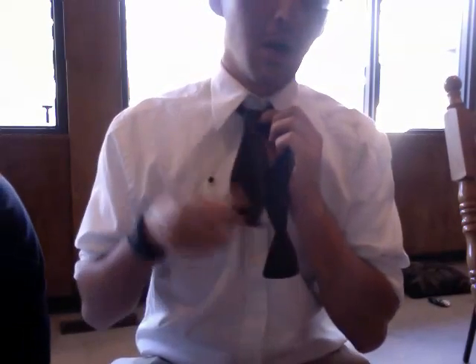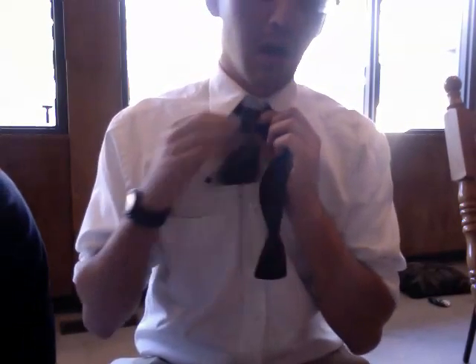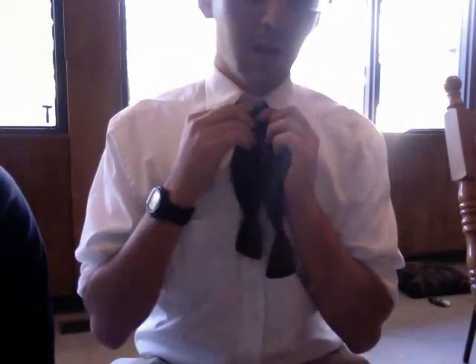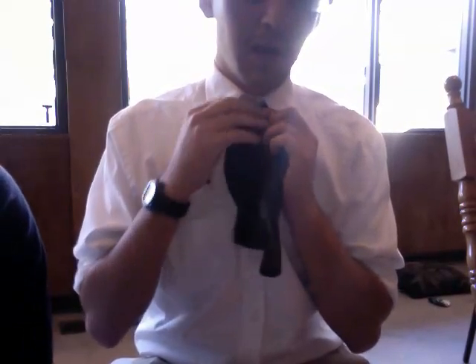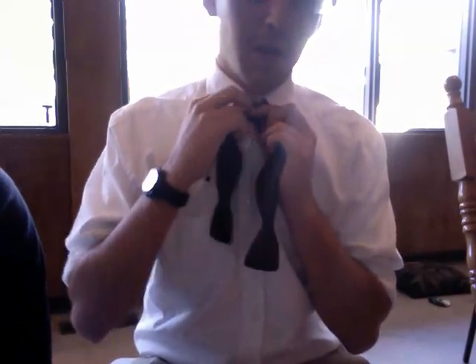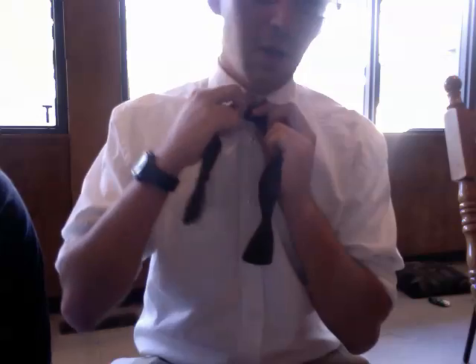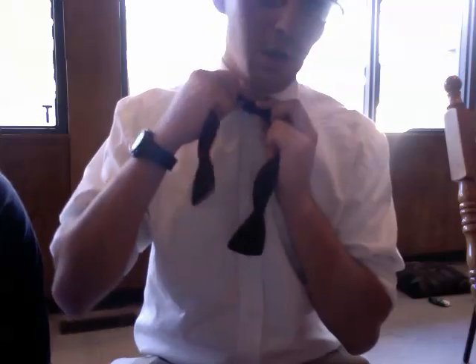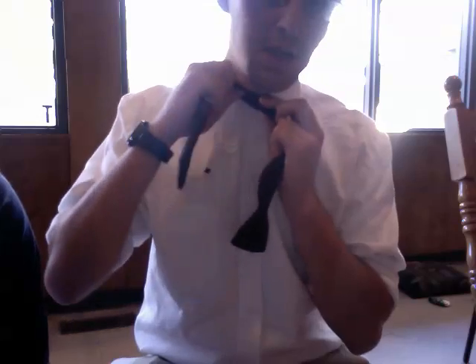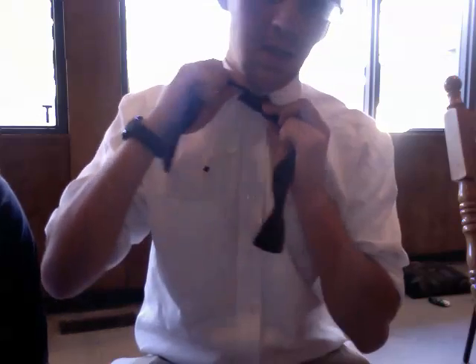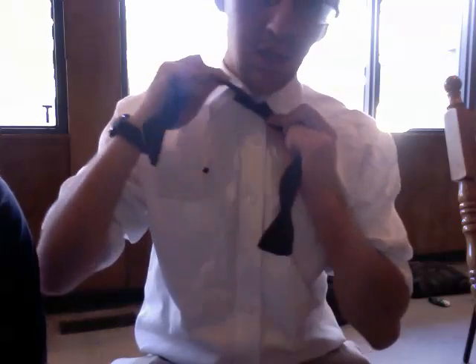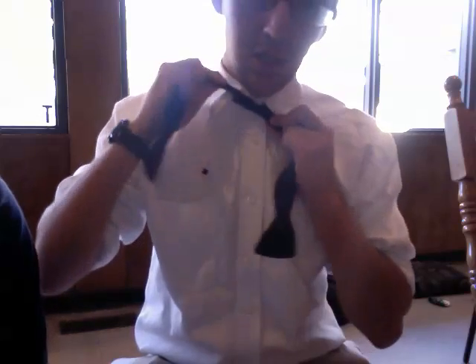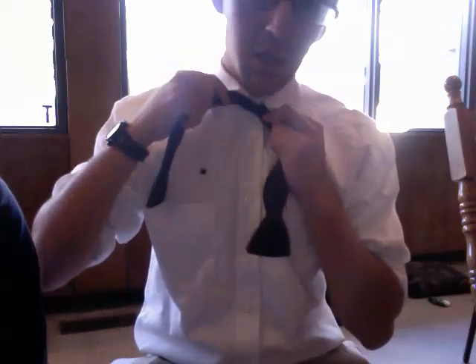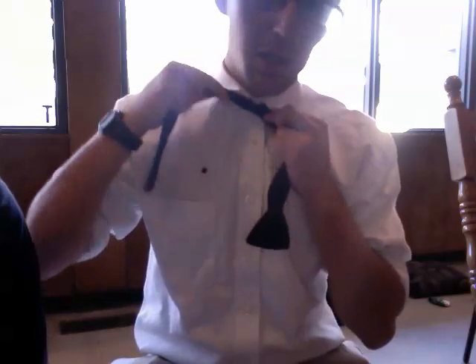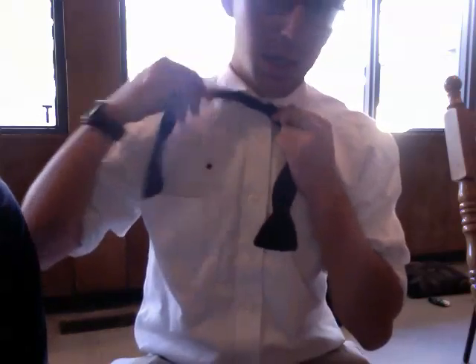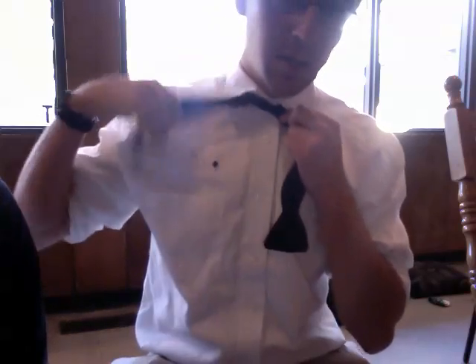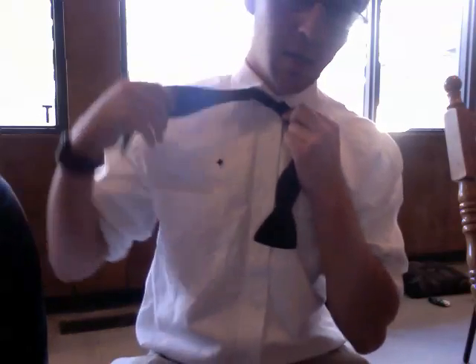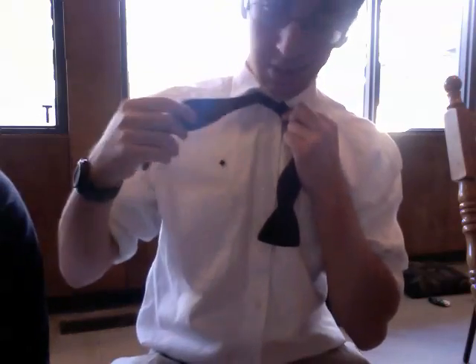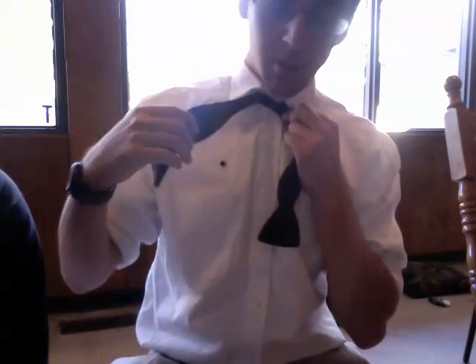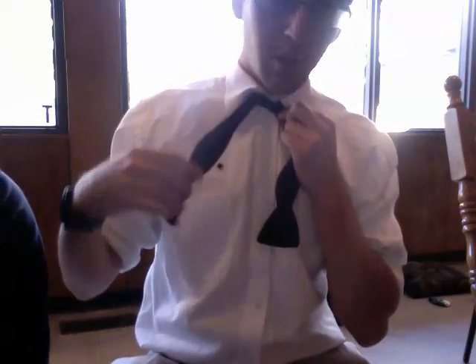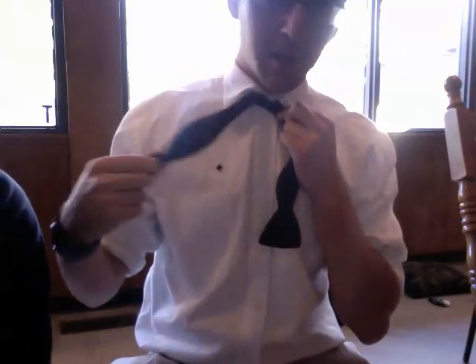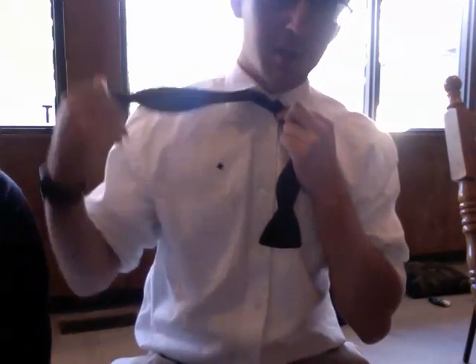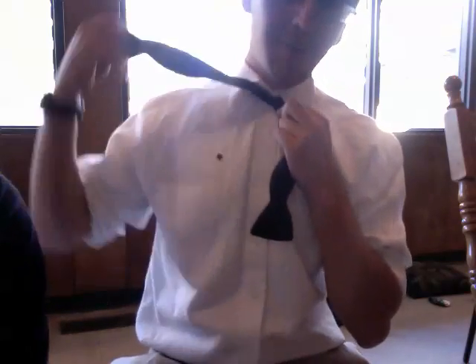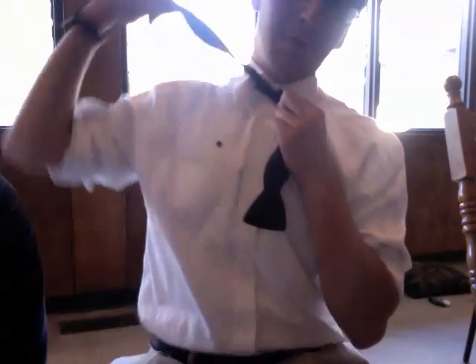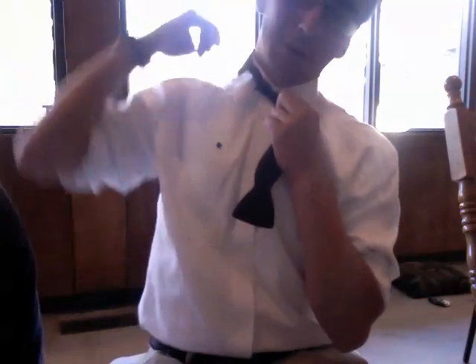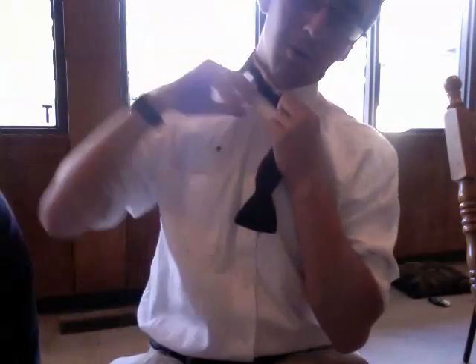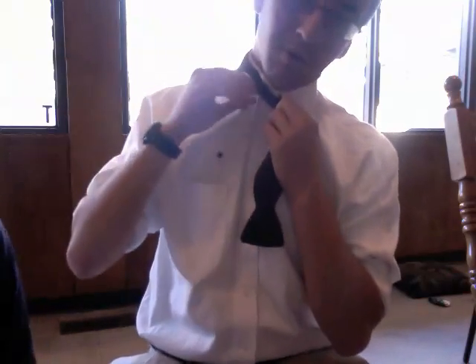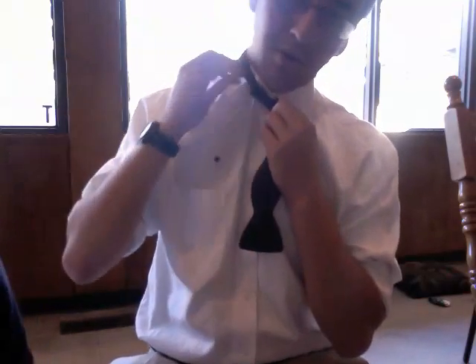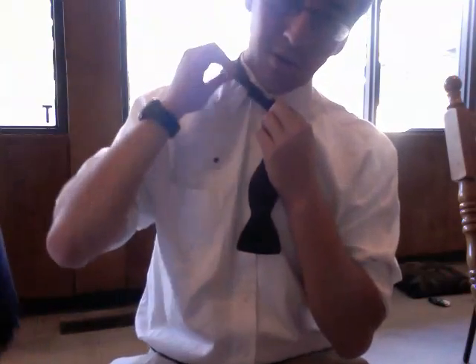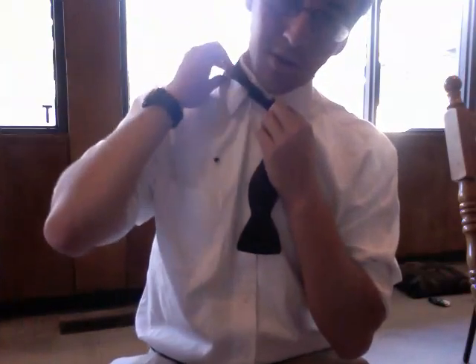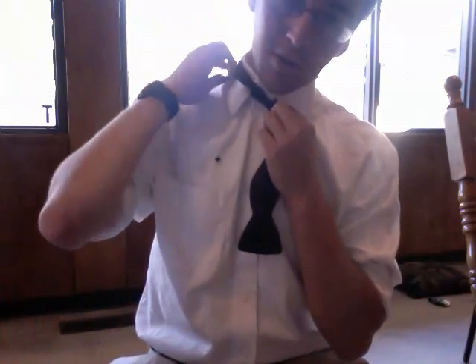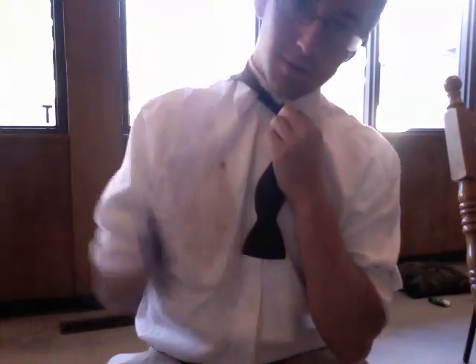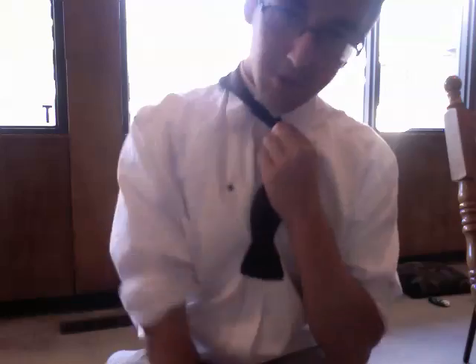Now that you've got that, you're going to cinch the tie — the long side — you just fold through it and put it over your shirt.